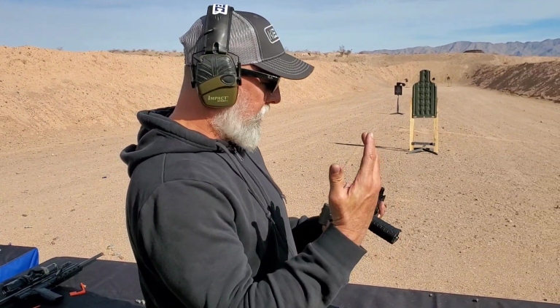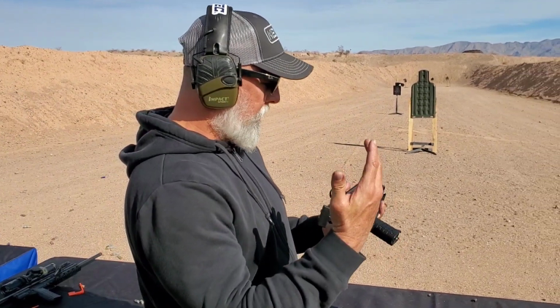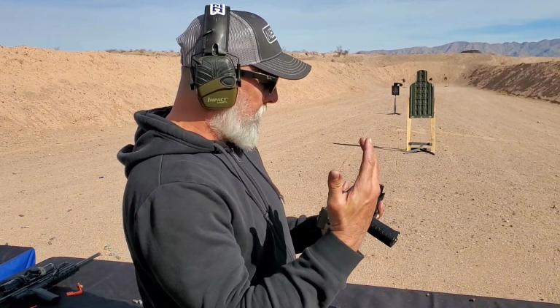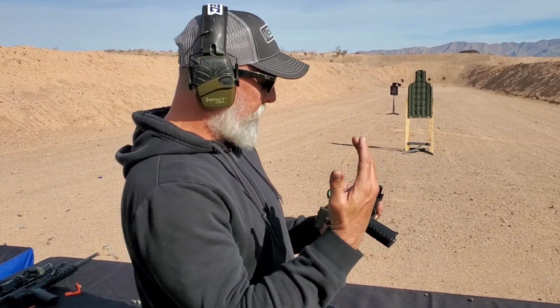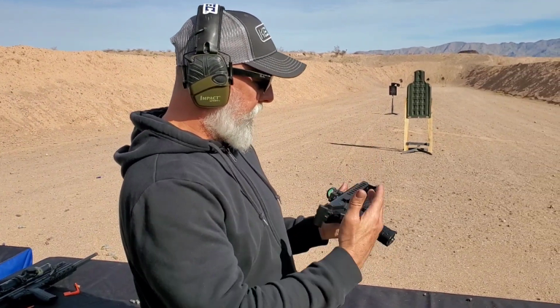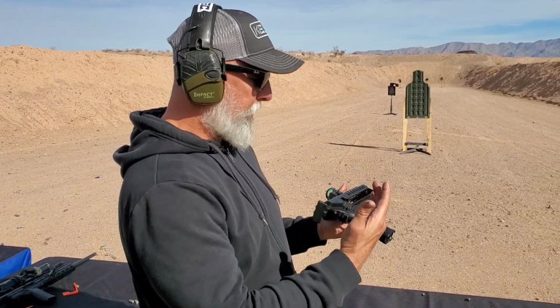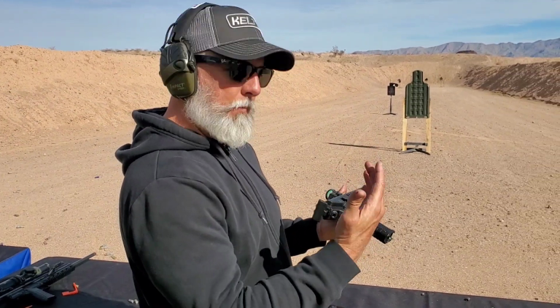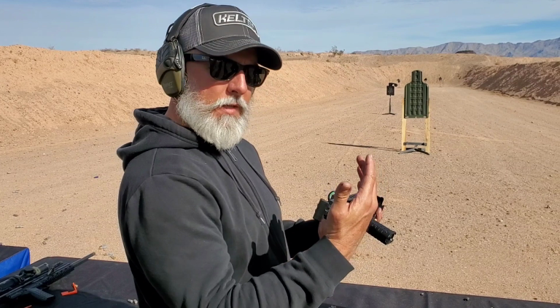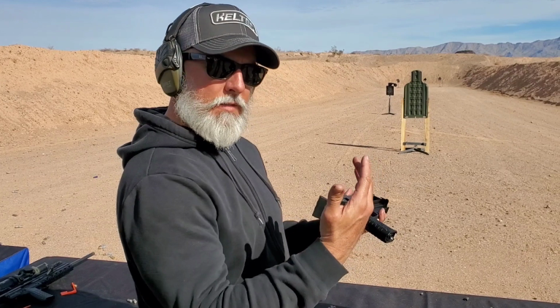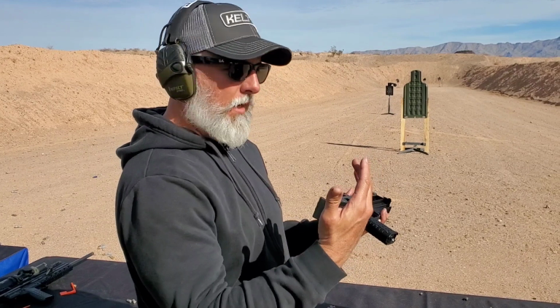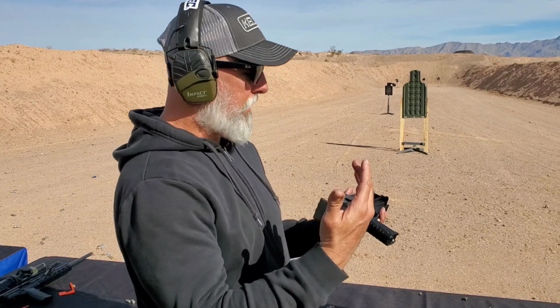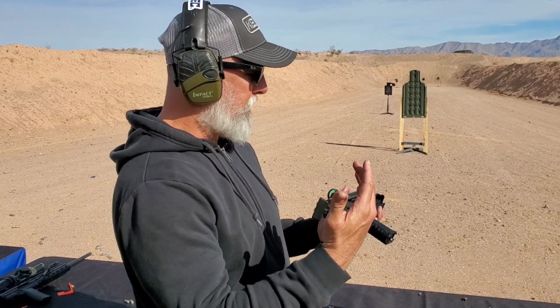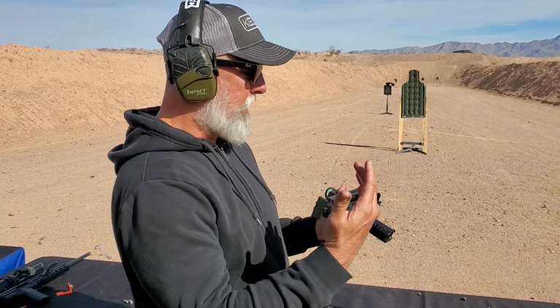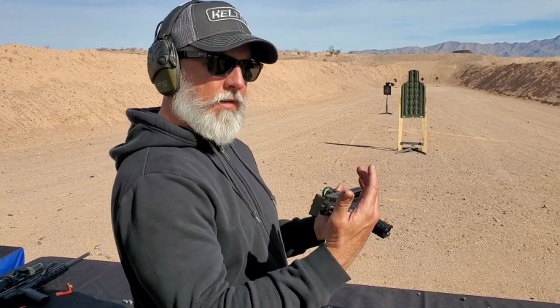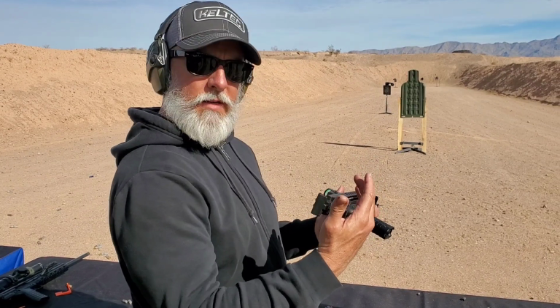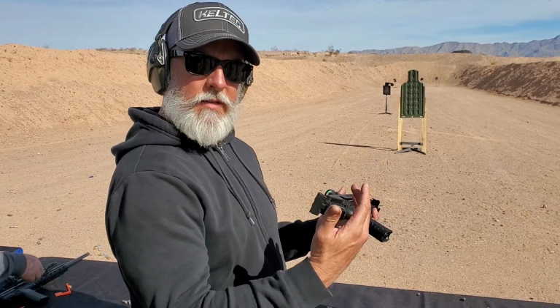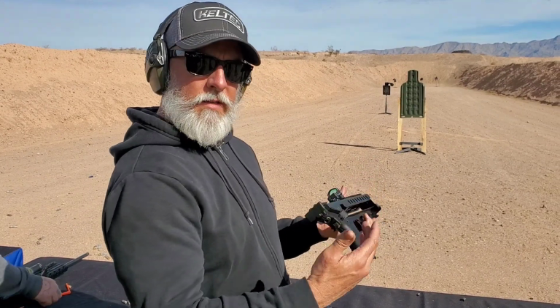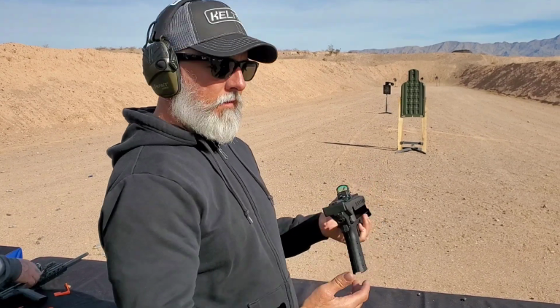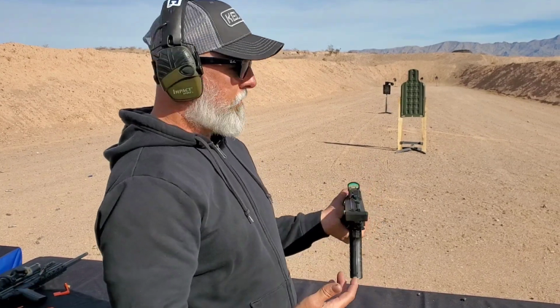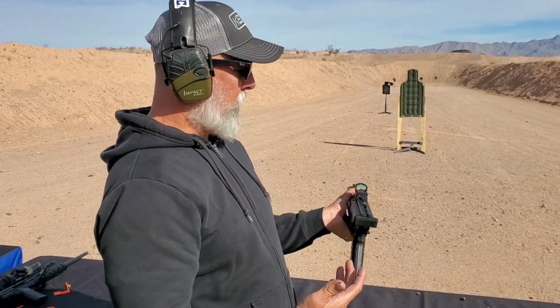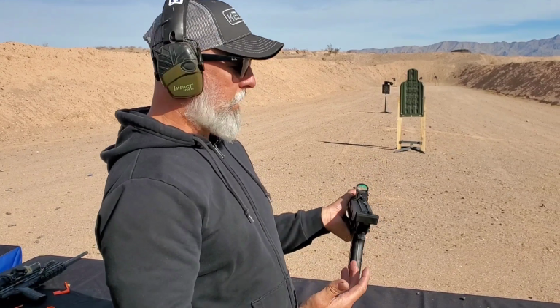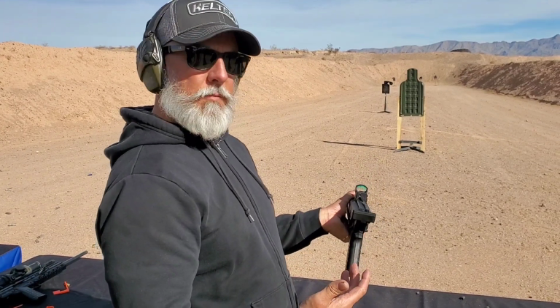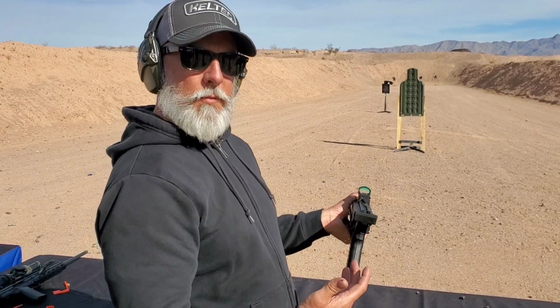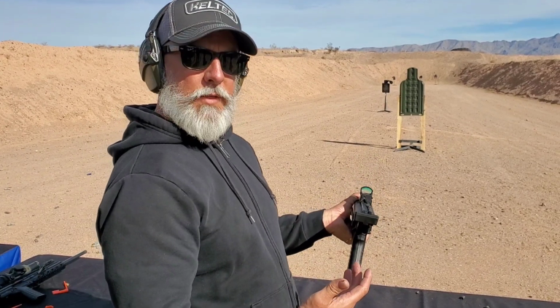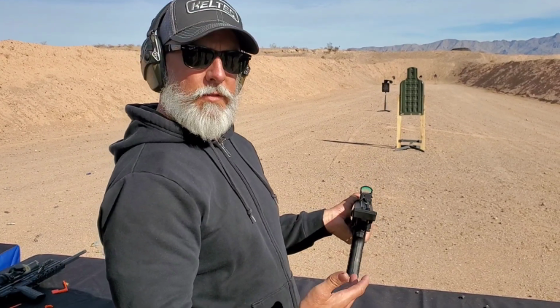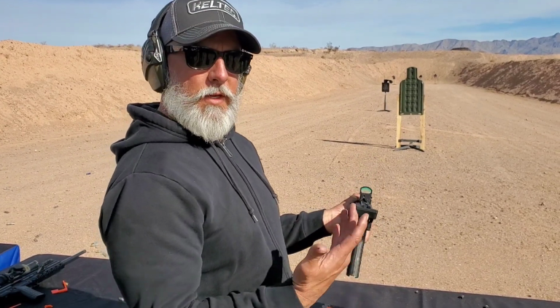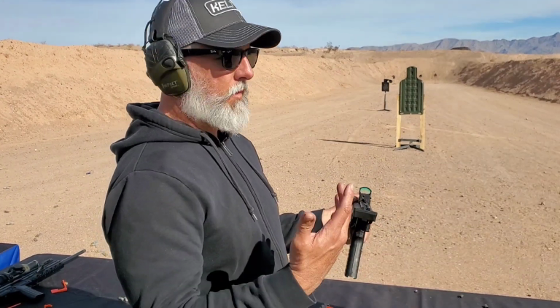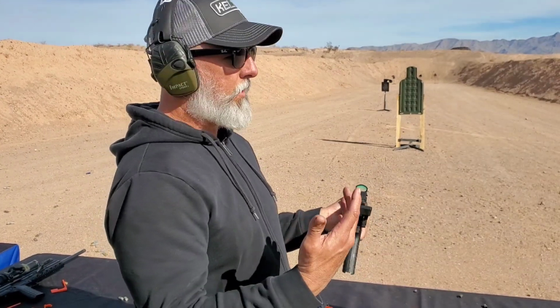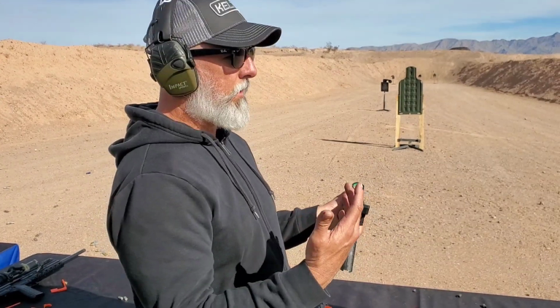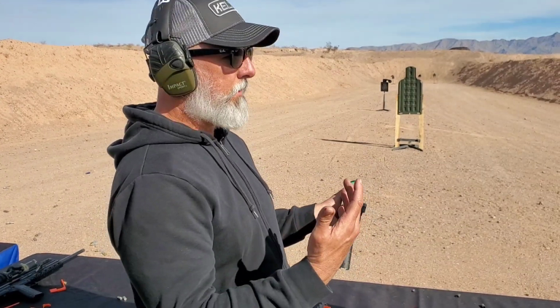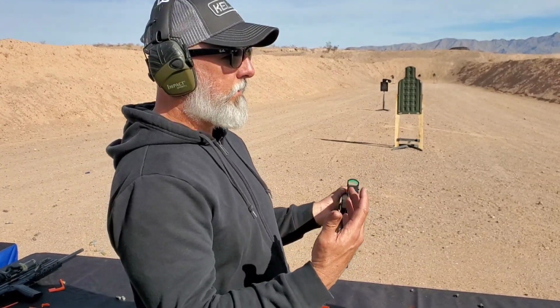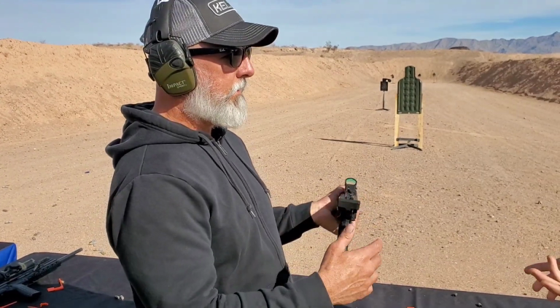The MSRP is $990. Awesome little pistol. You guys want to shoot it? Absolutely.